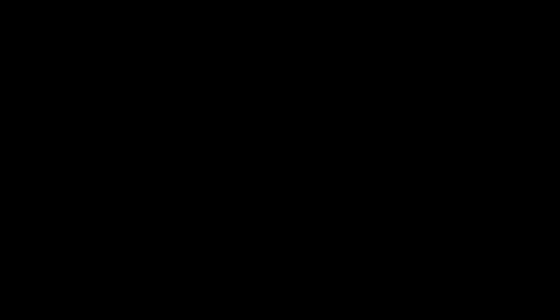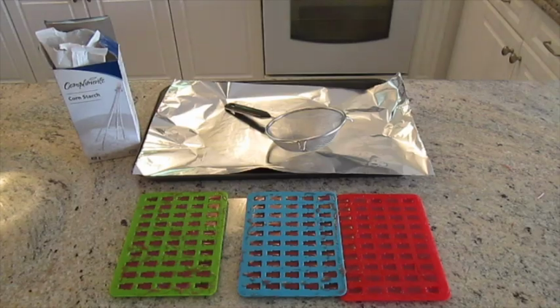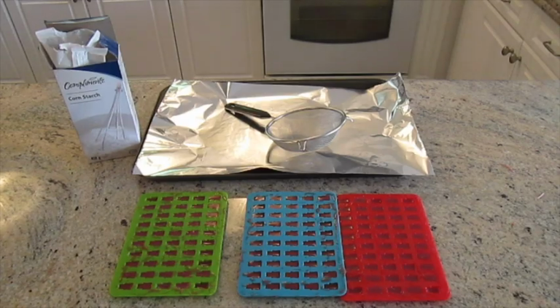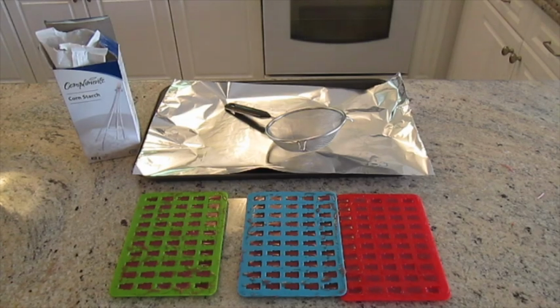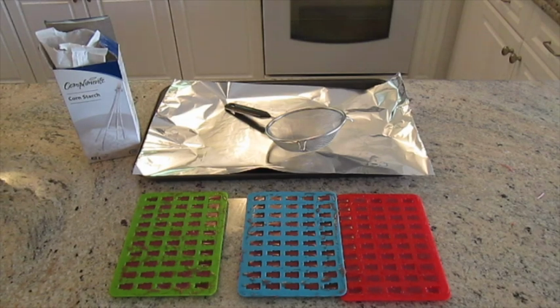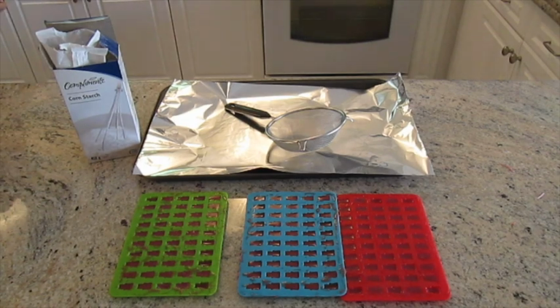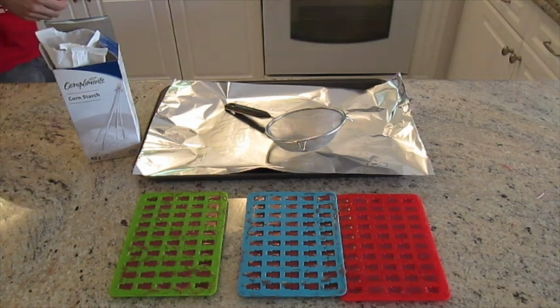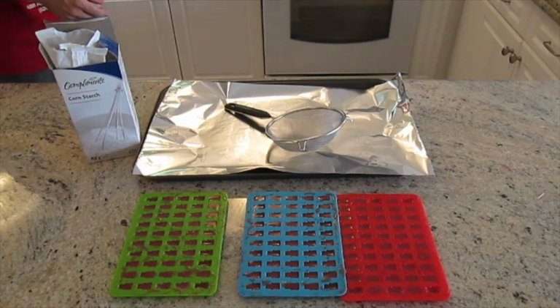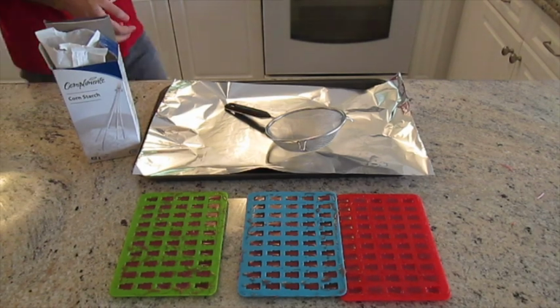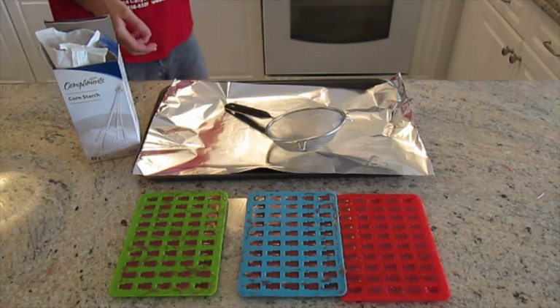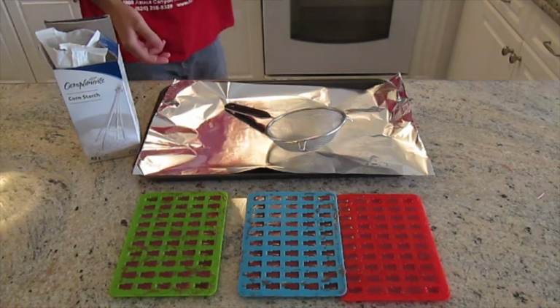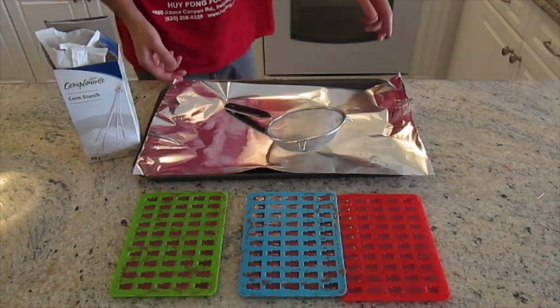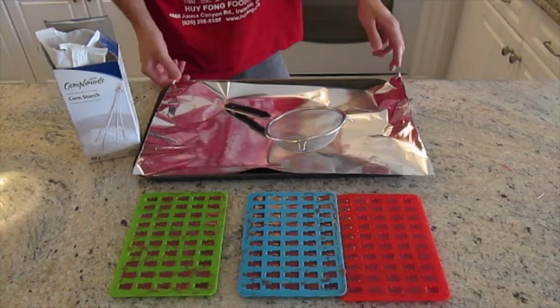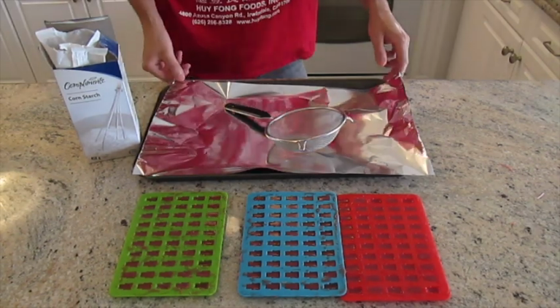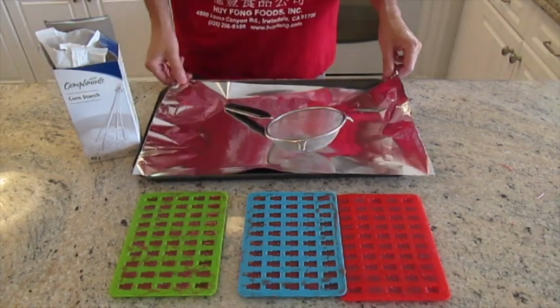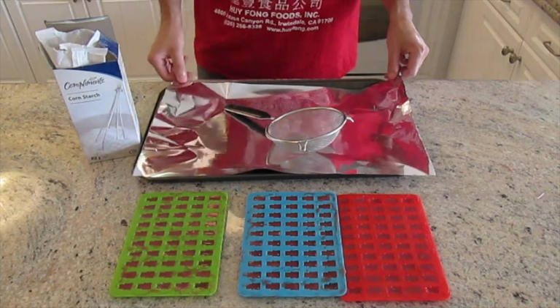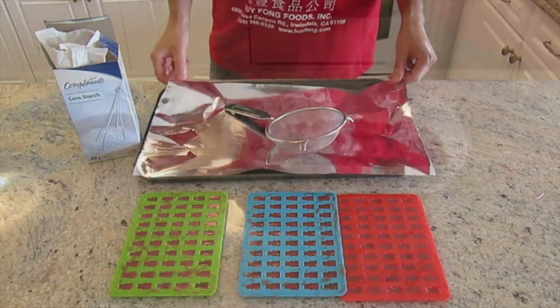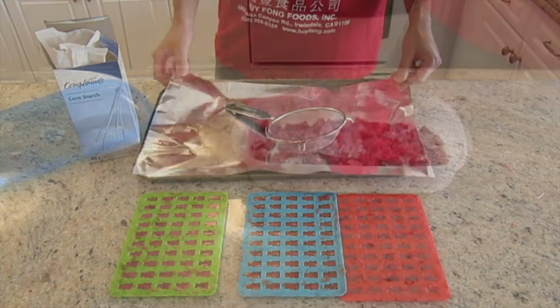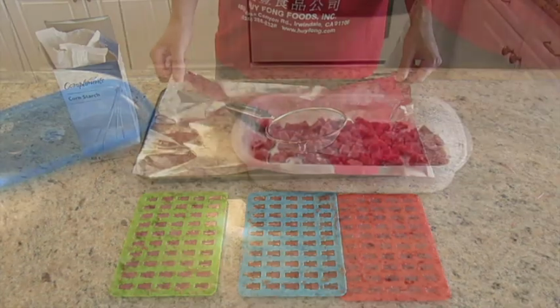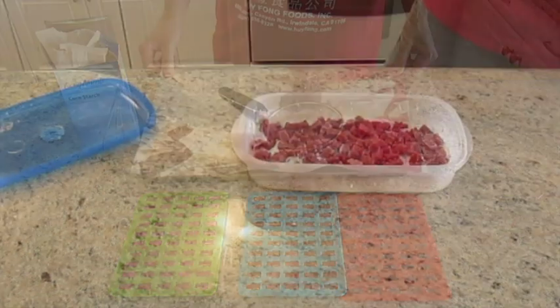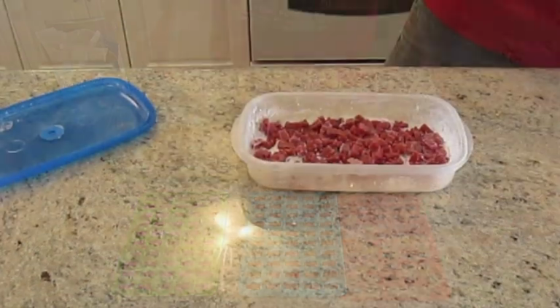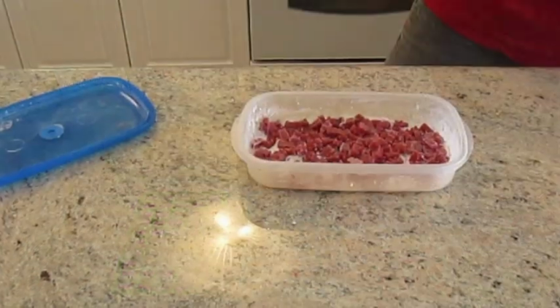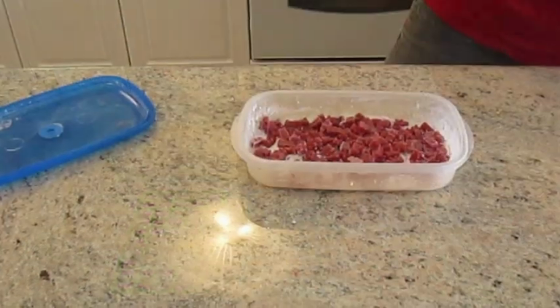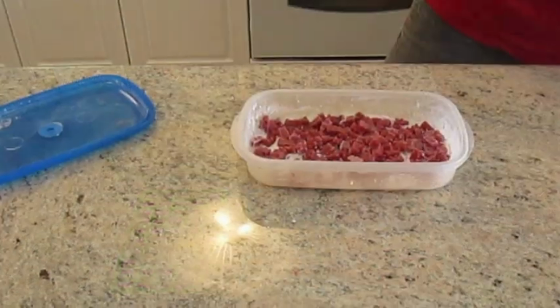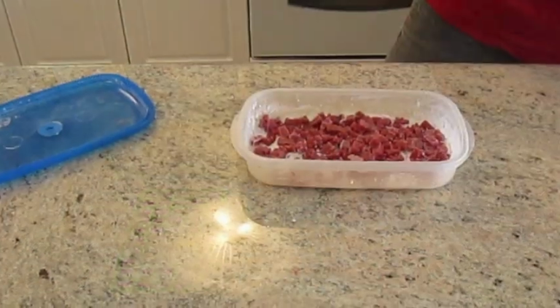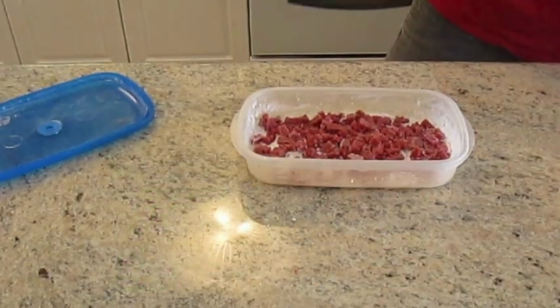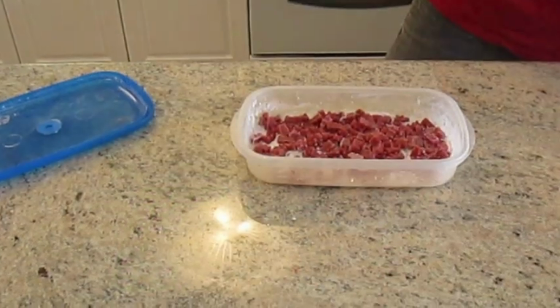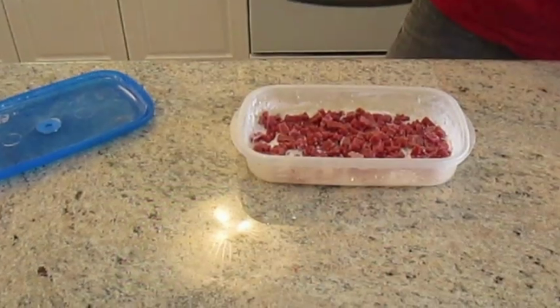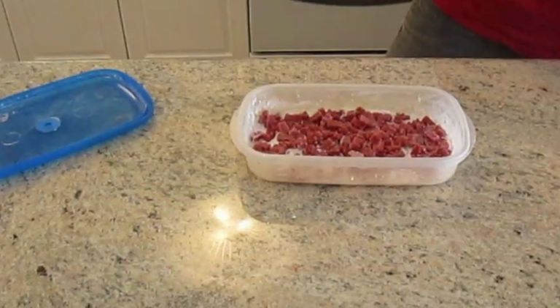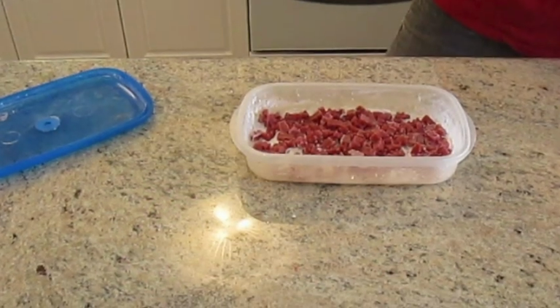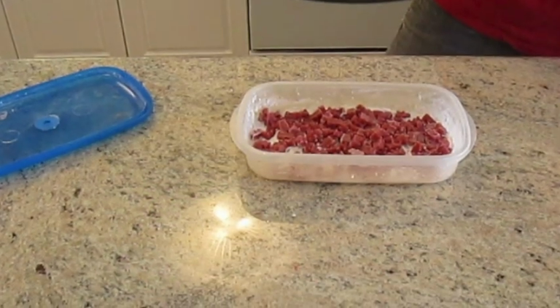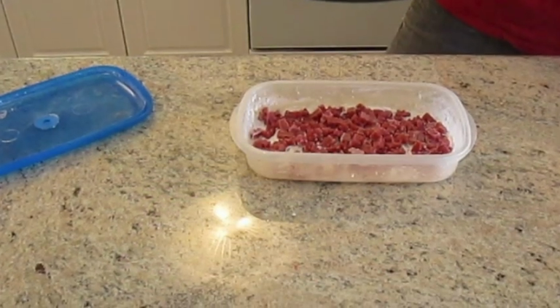Hello again fellow humans, this is Clay, and today I will be teaching you how to make THC infused vegan gummy bears.